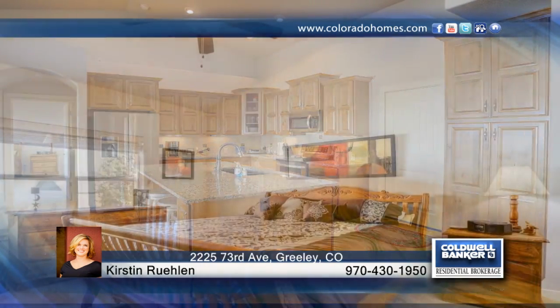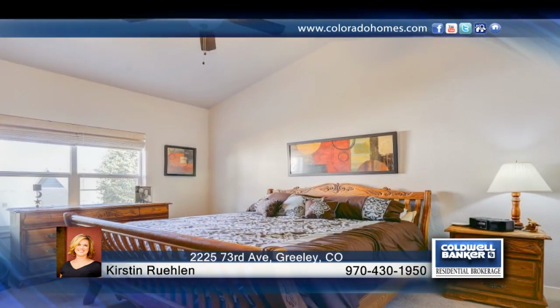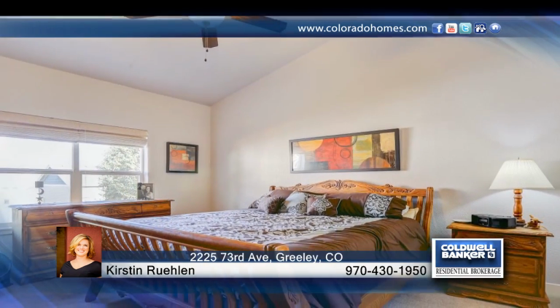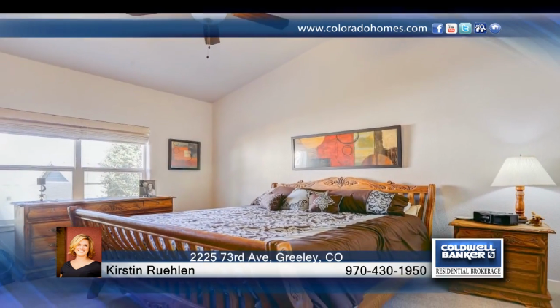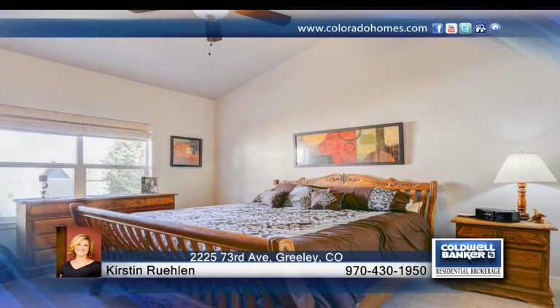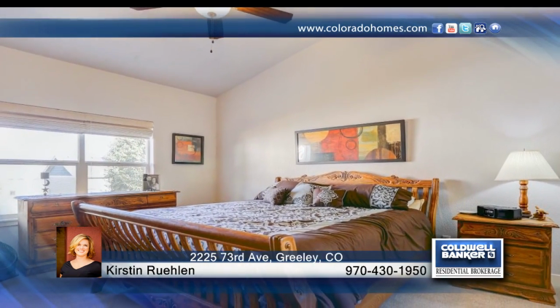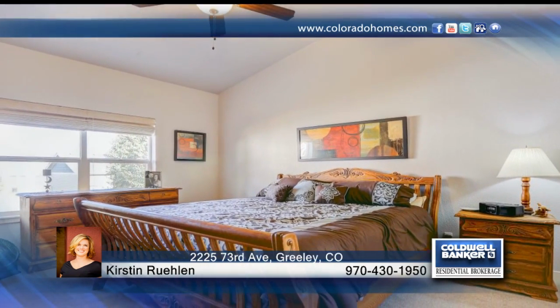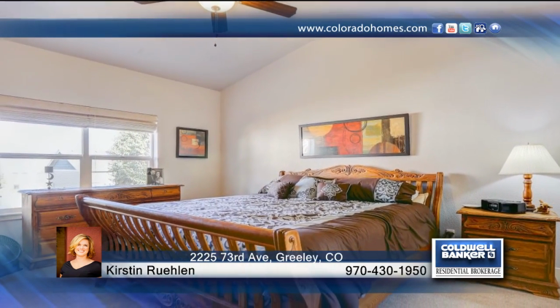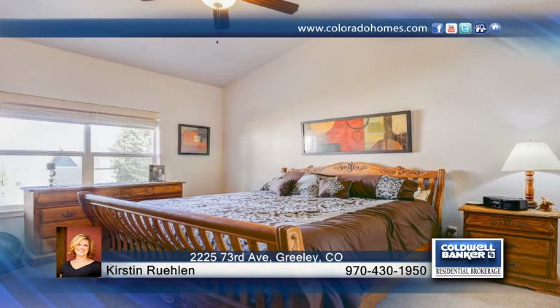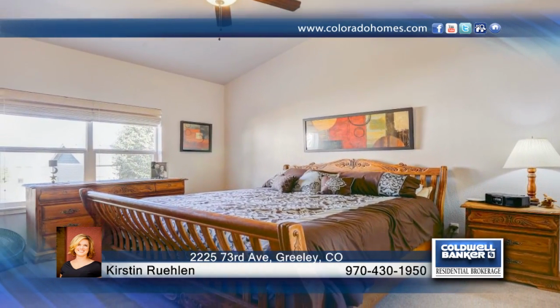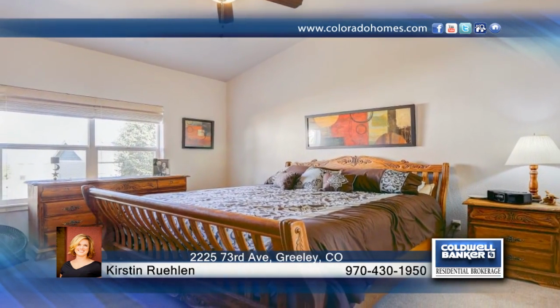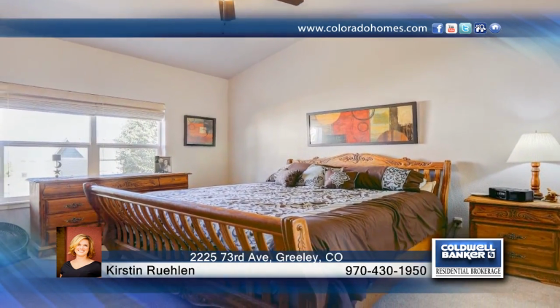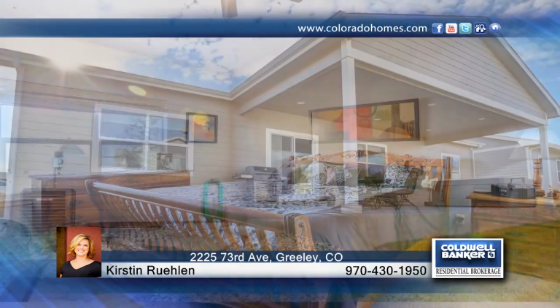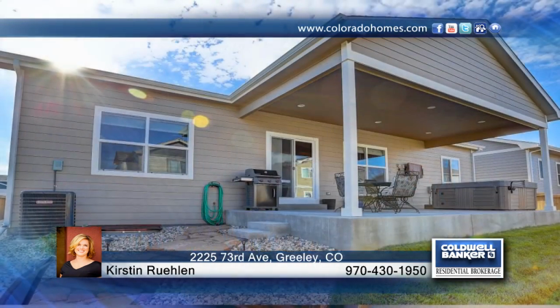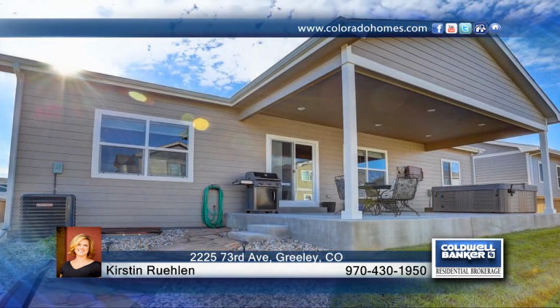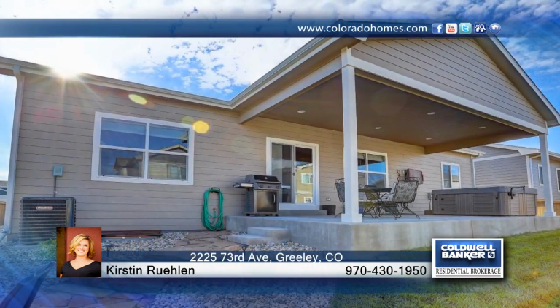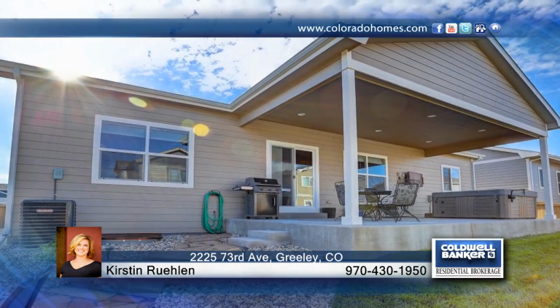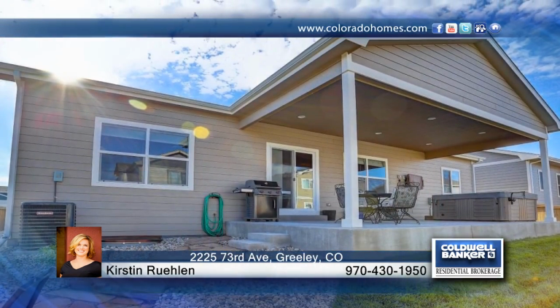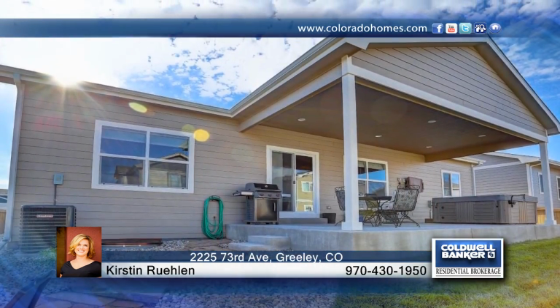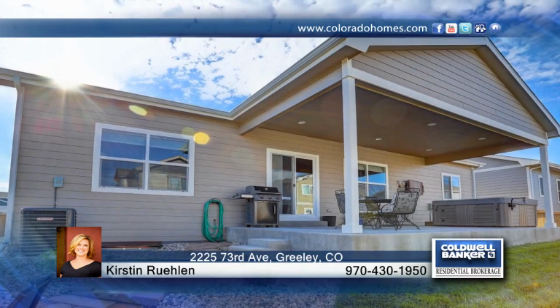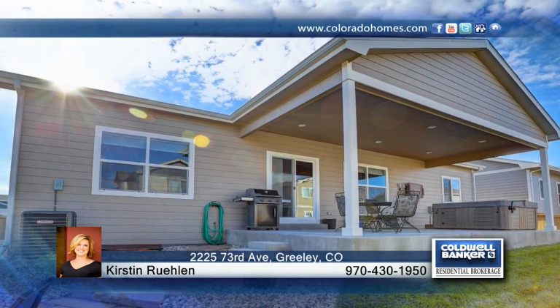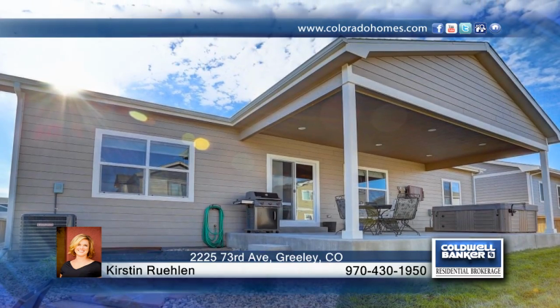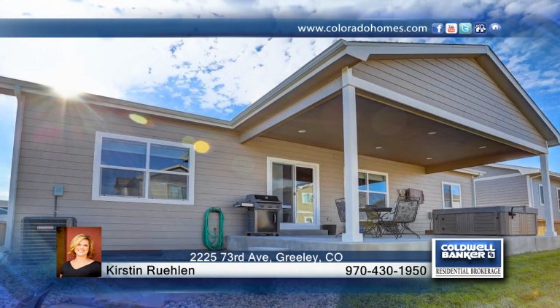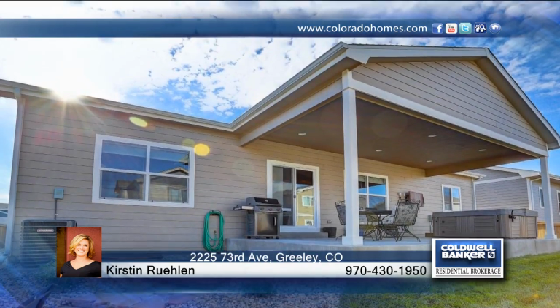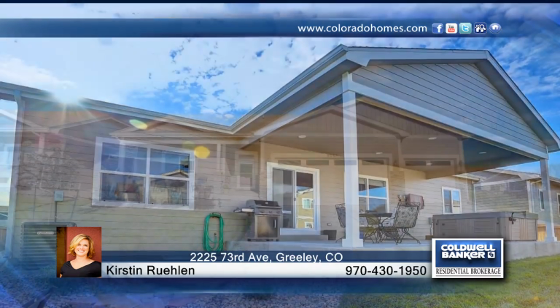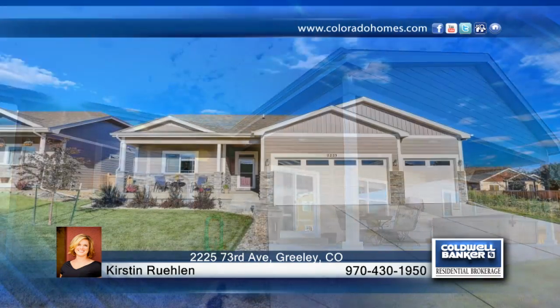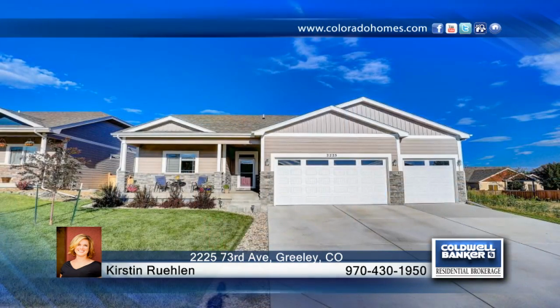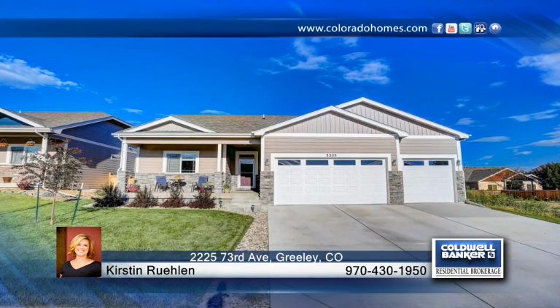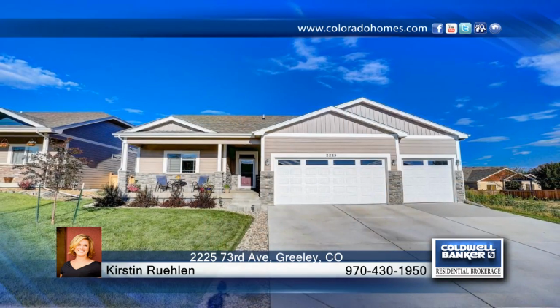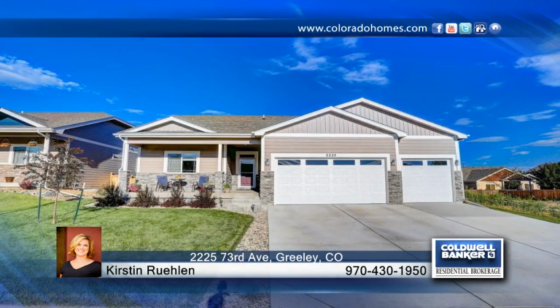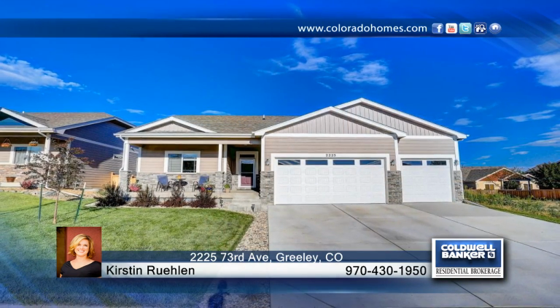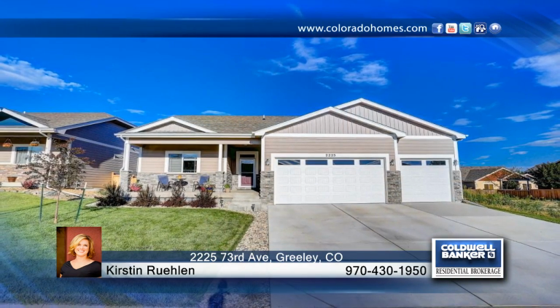This home has it all and is in a great West Greeley location. See everything that this home has to offer with a call to Kirsten Ruhlin.